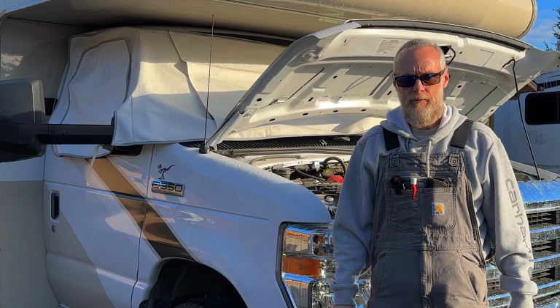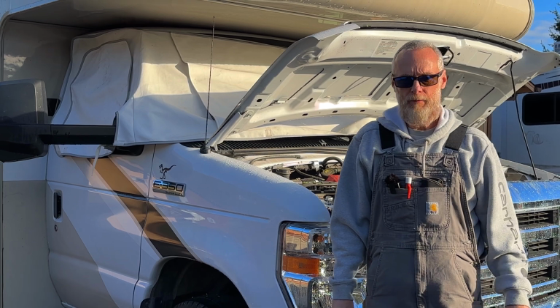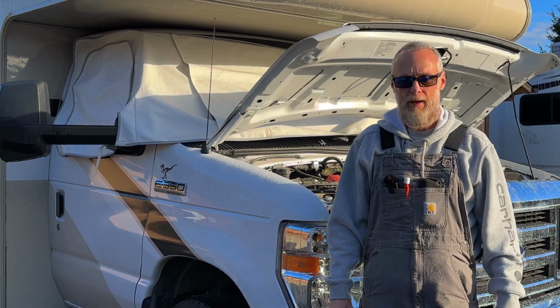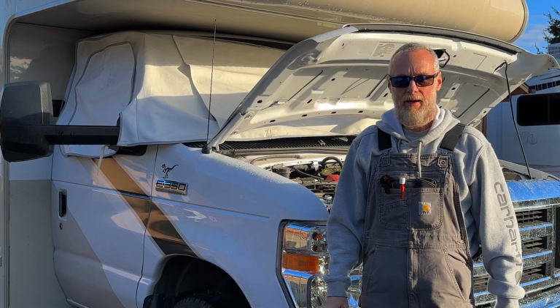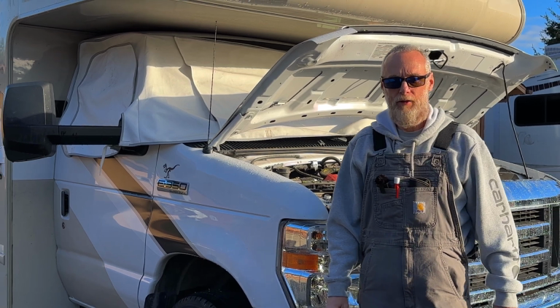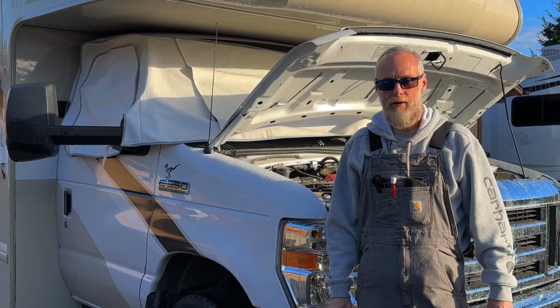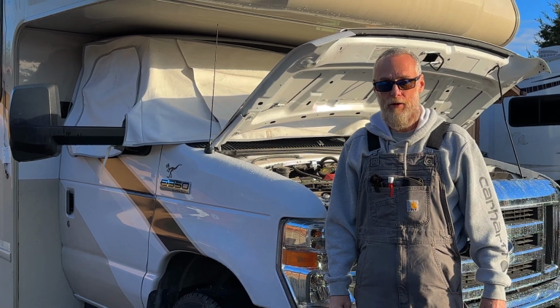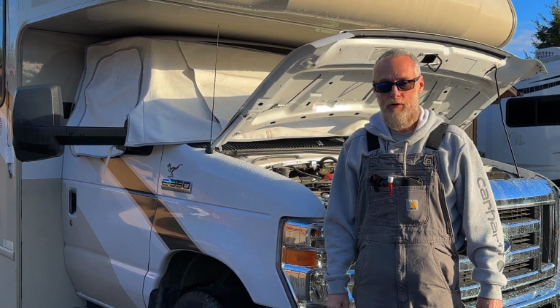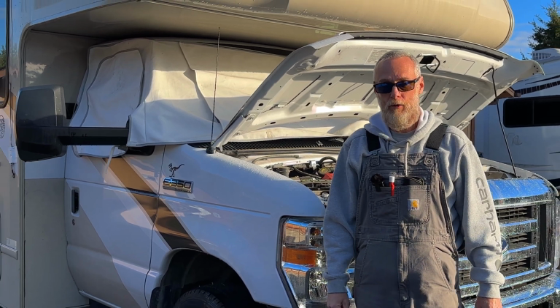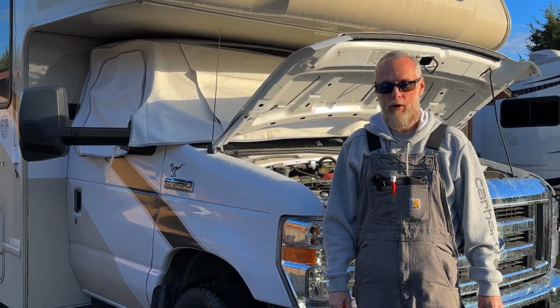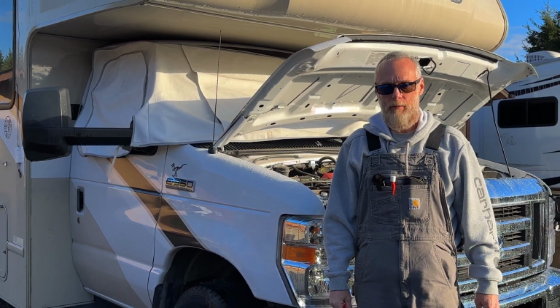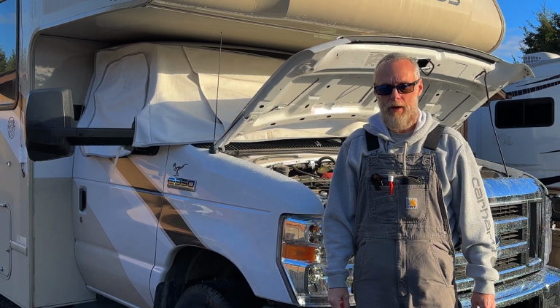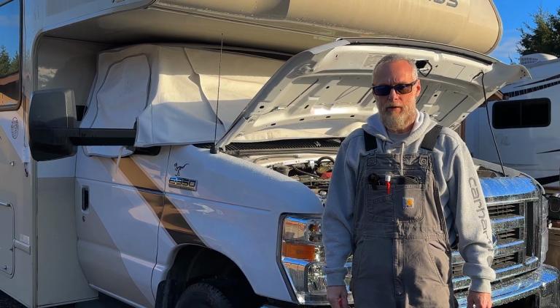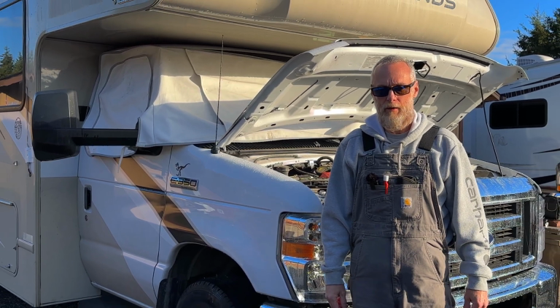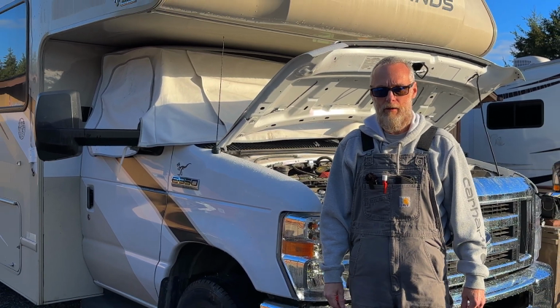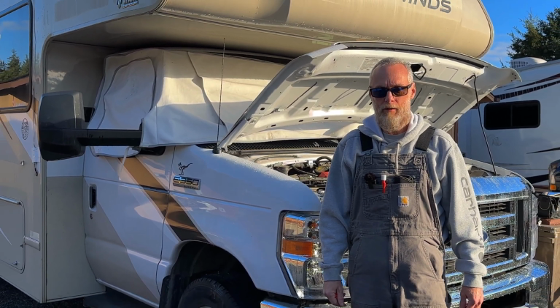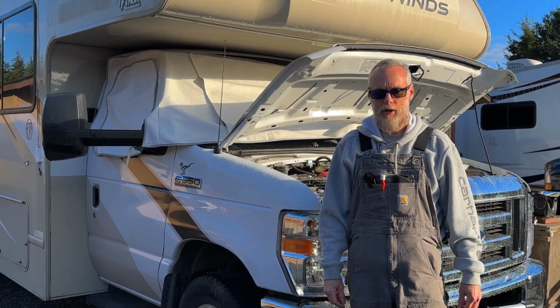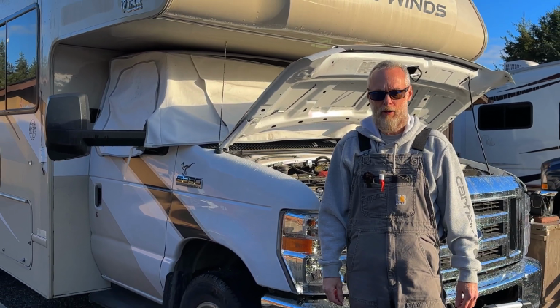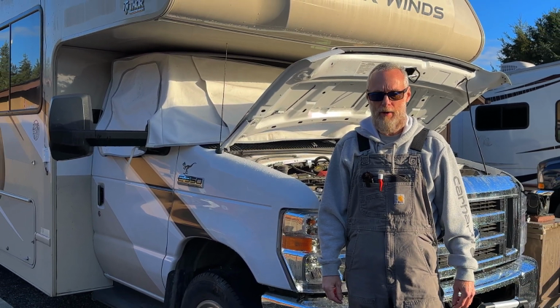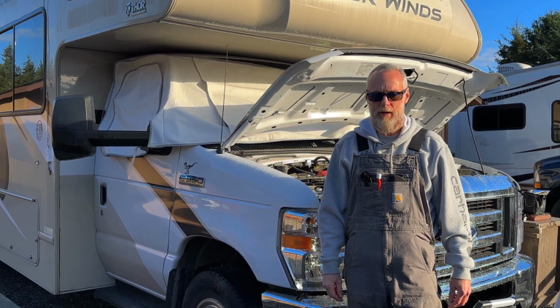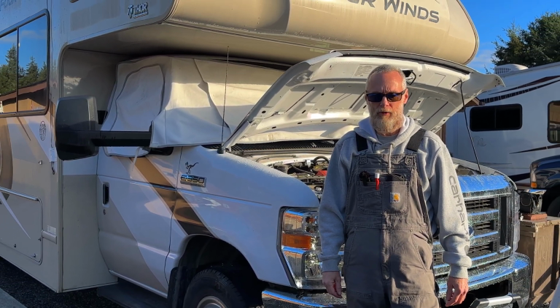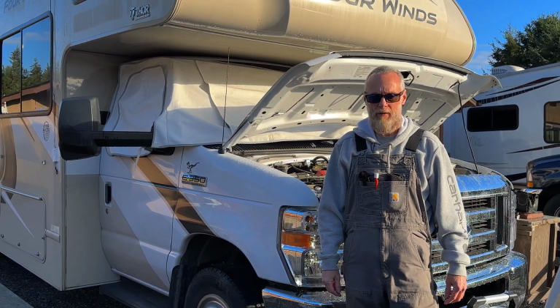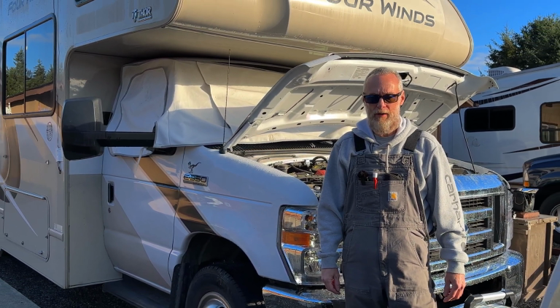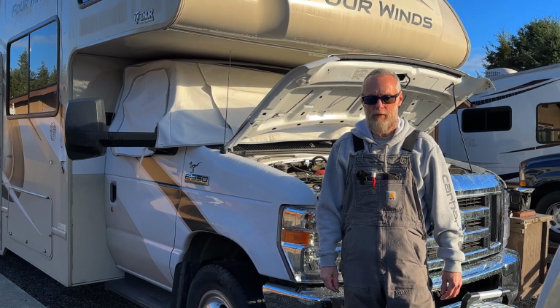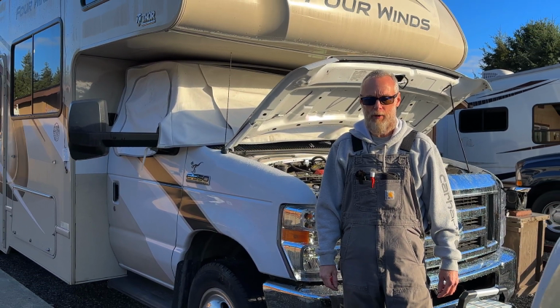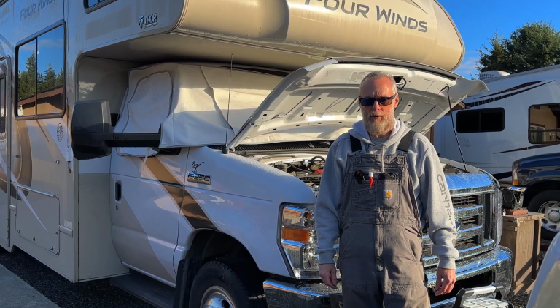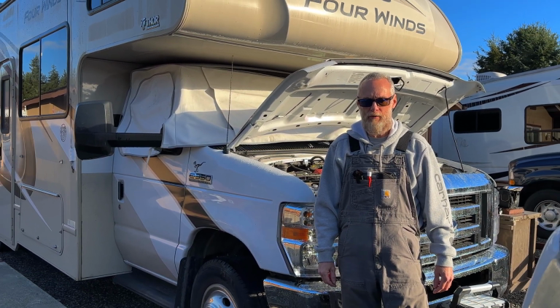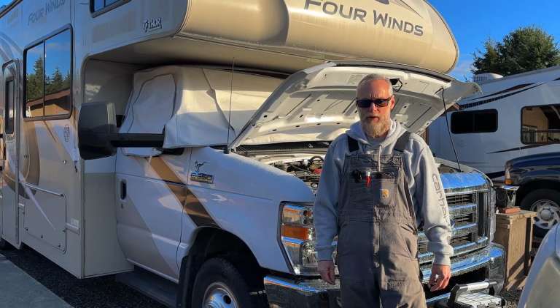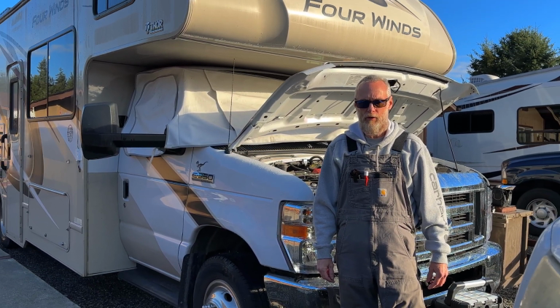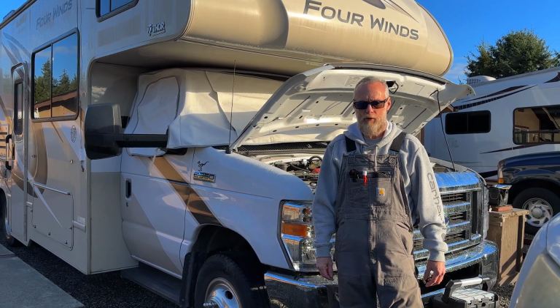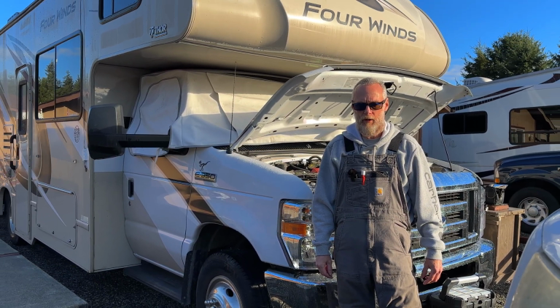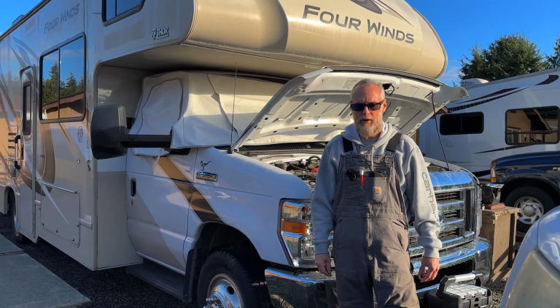Hey guys, how are y'all doing and welcome back to the channel. My name is David and I repair RVs for a living.